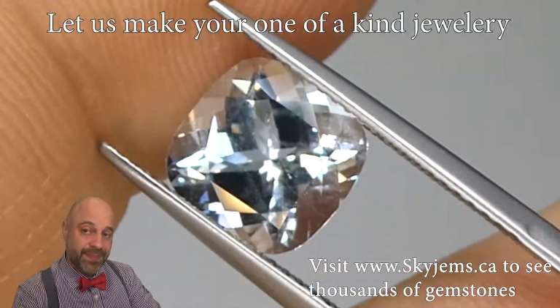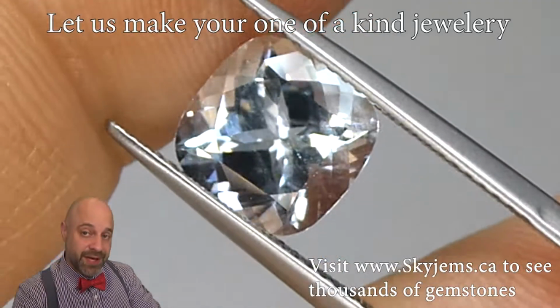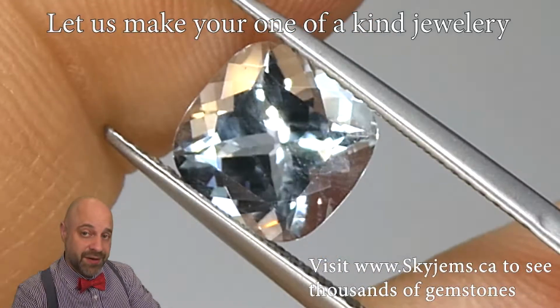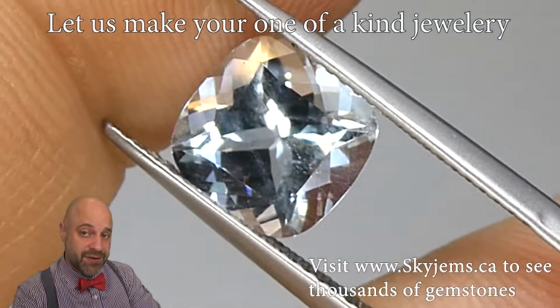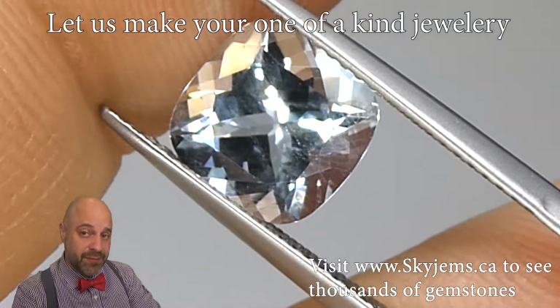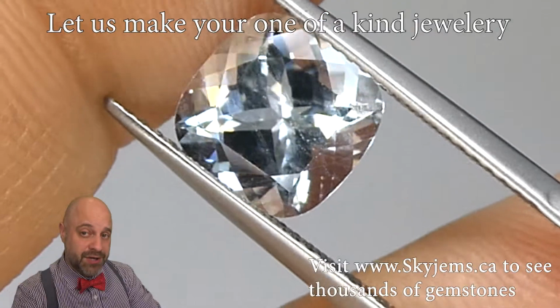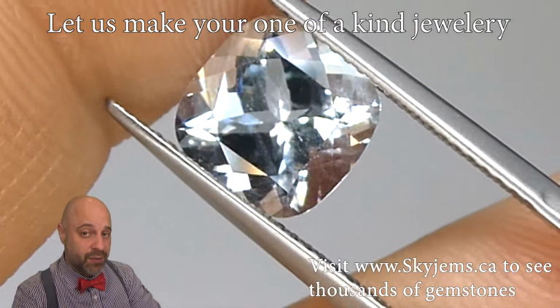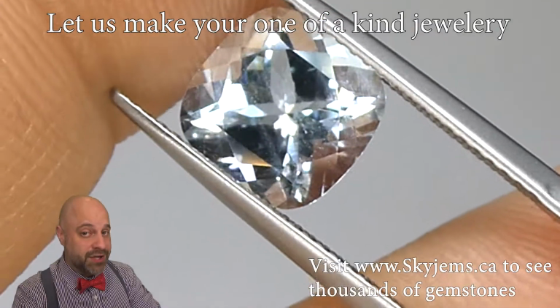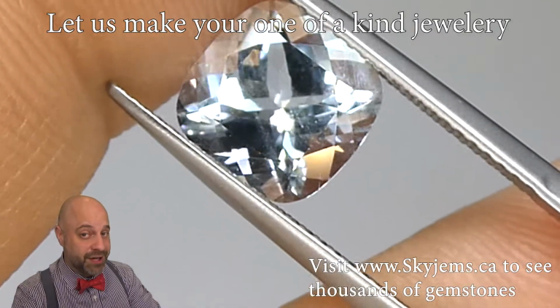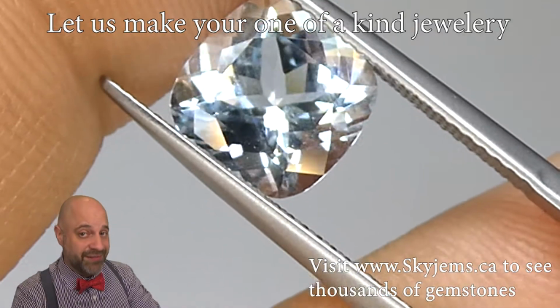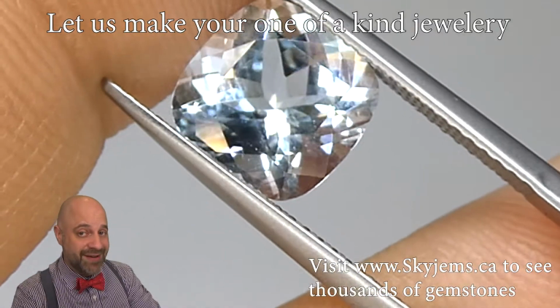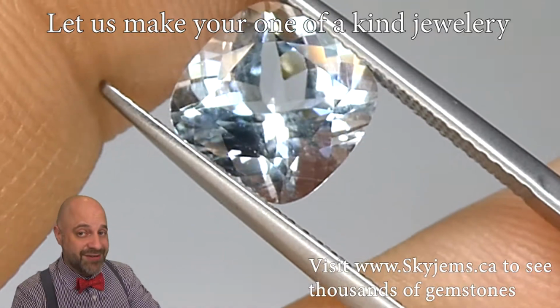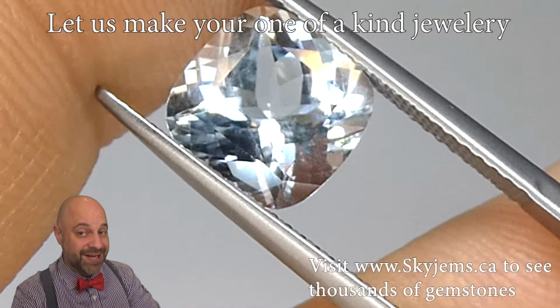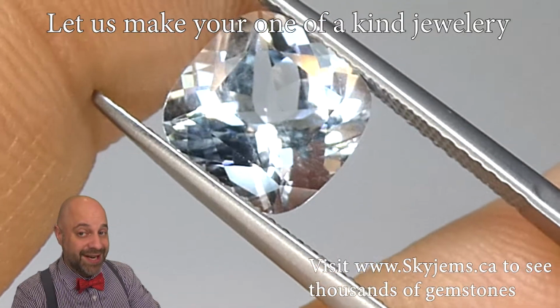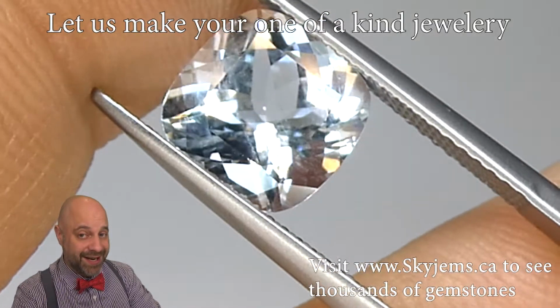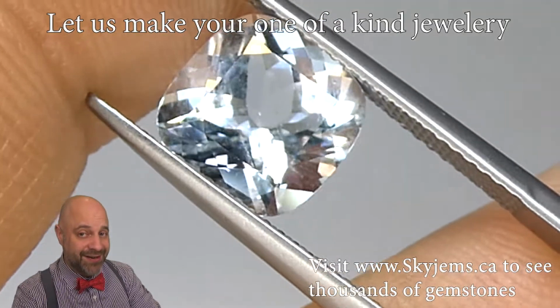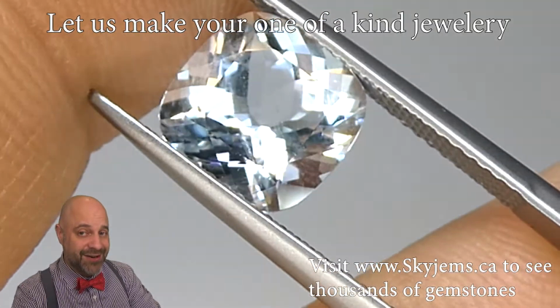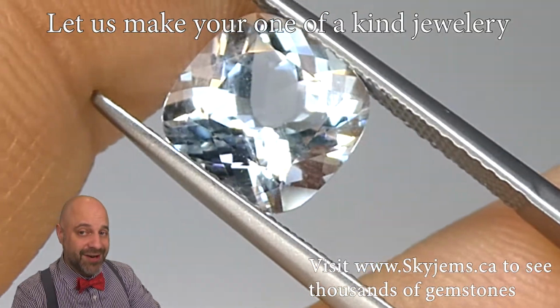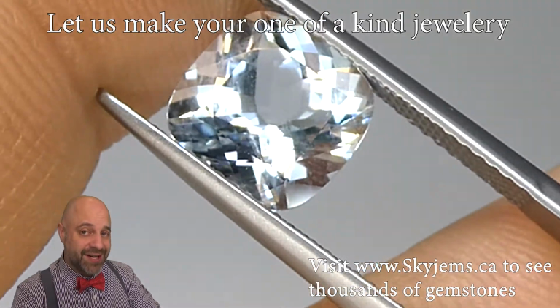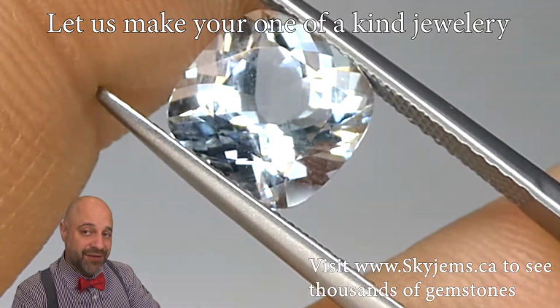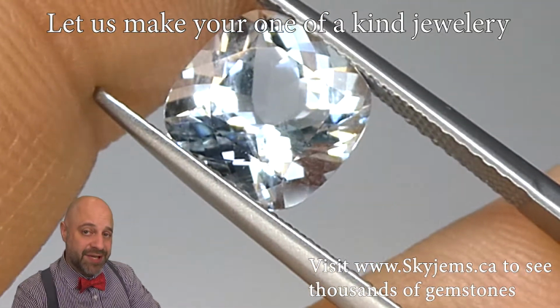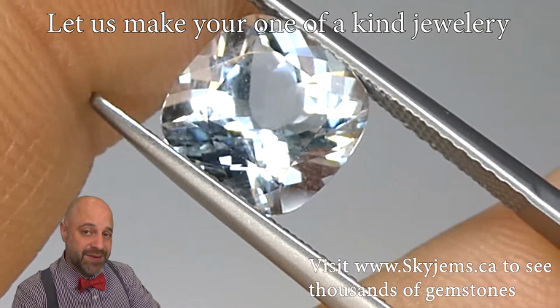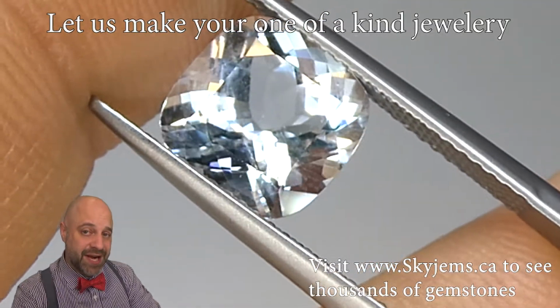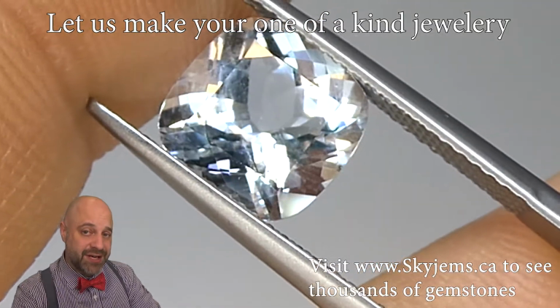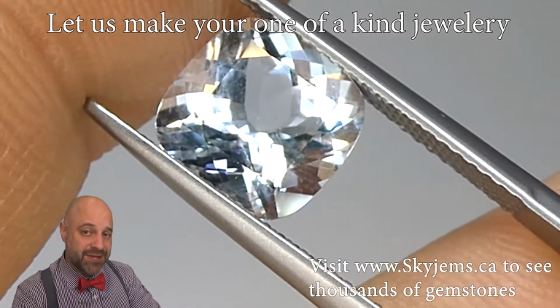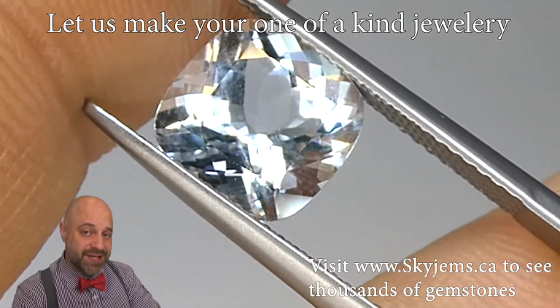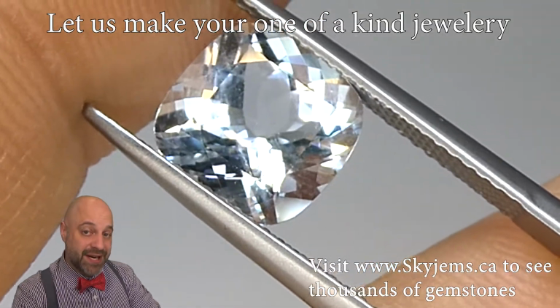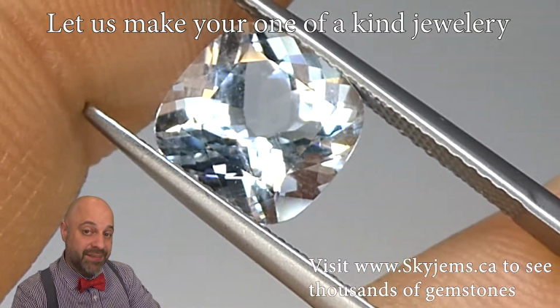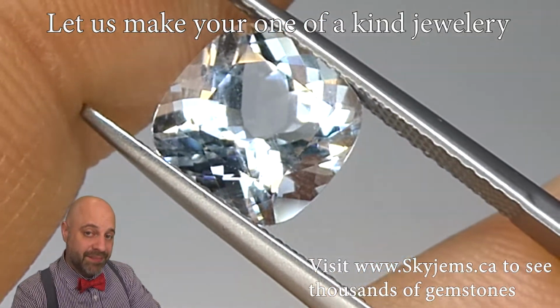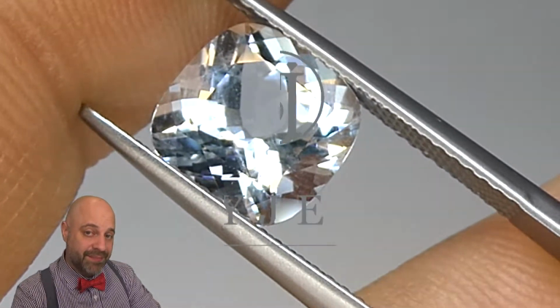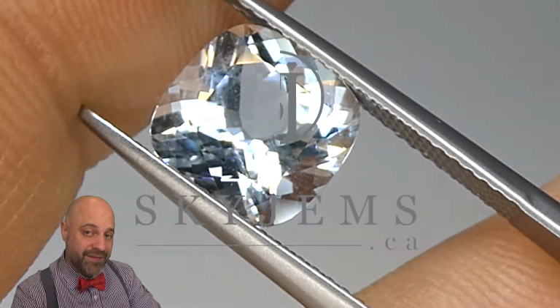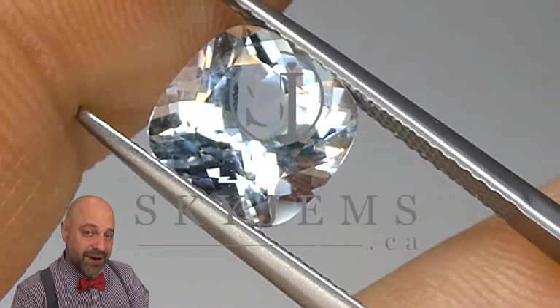Thank you all so much for watching. Have a great day and don't forget to tell your friends about skygems.ca. Bye for now.